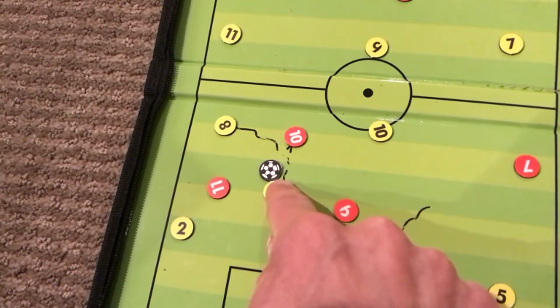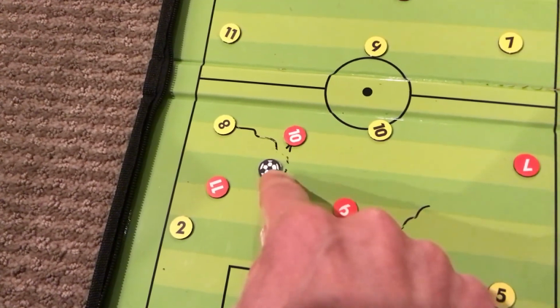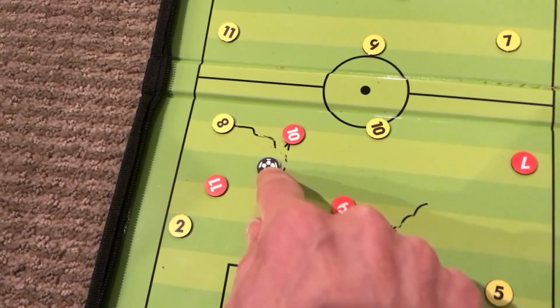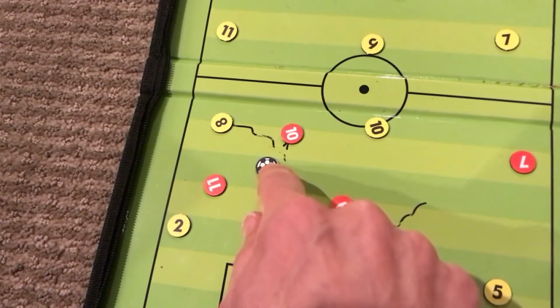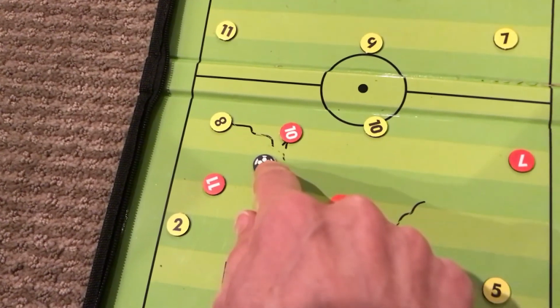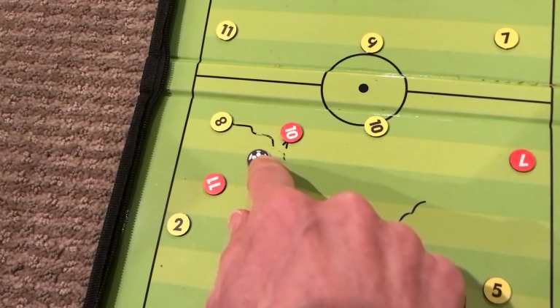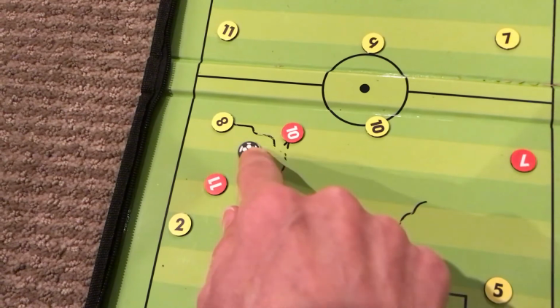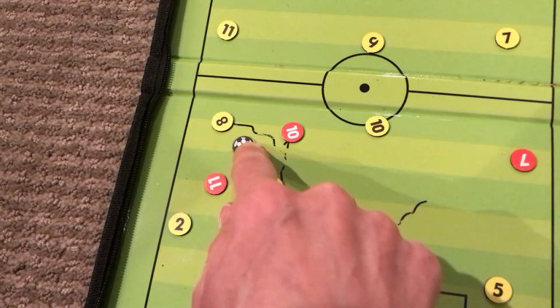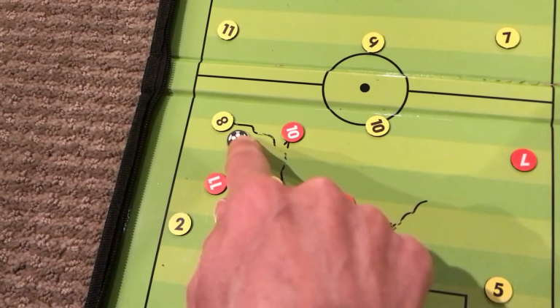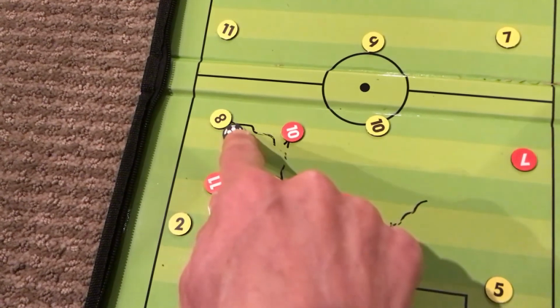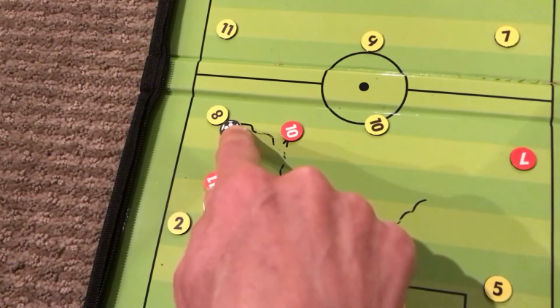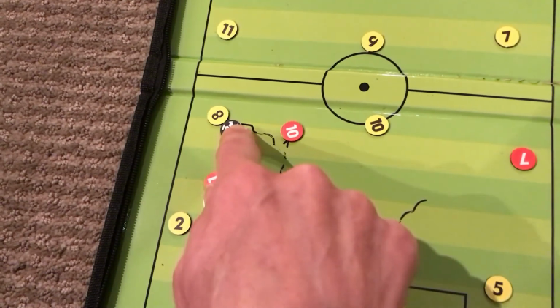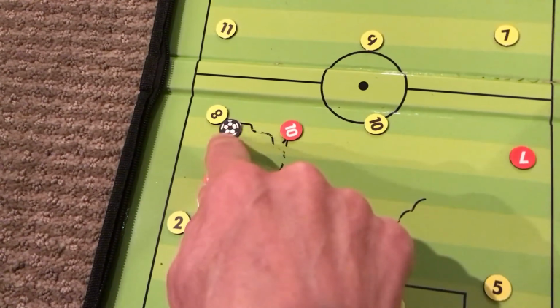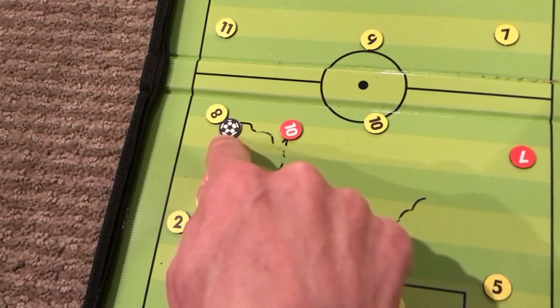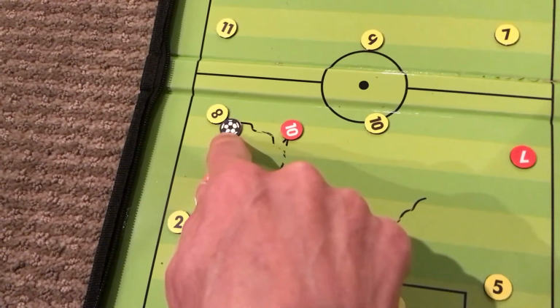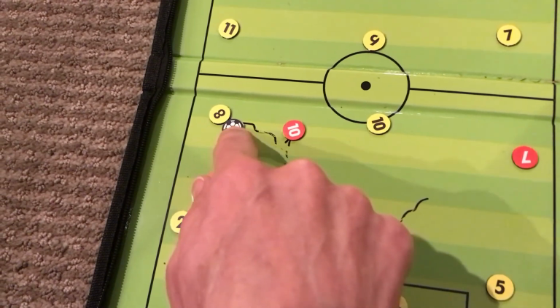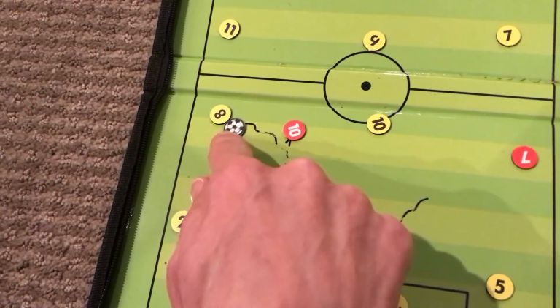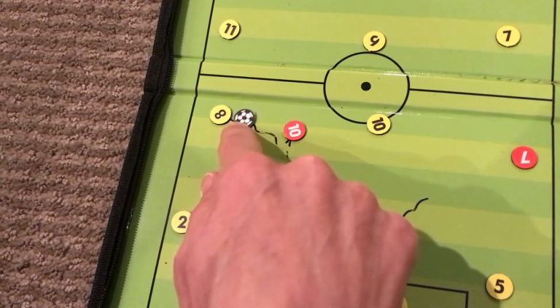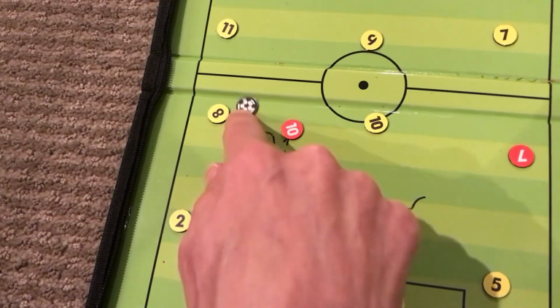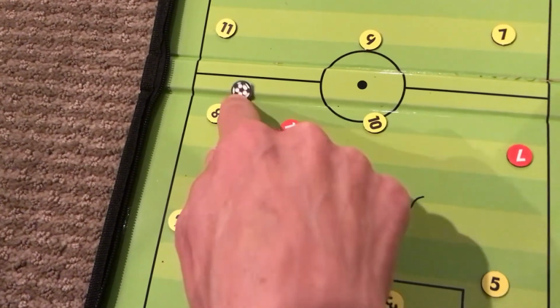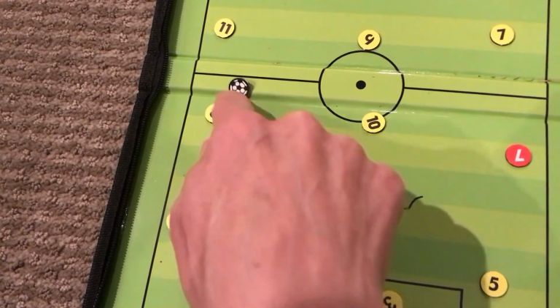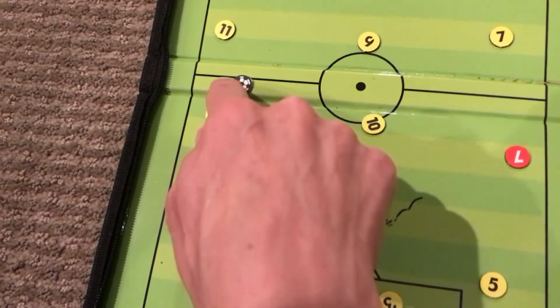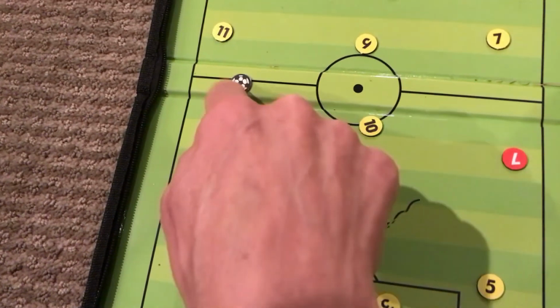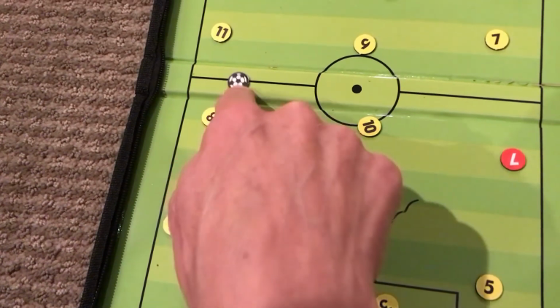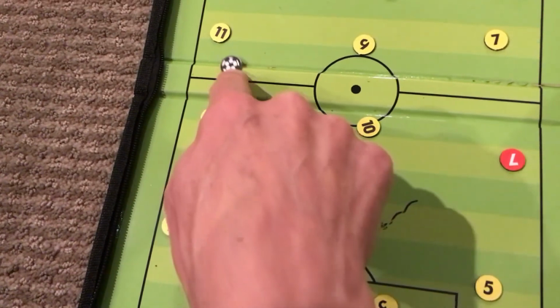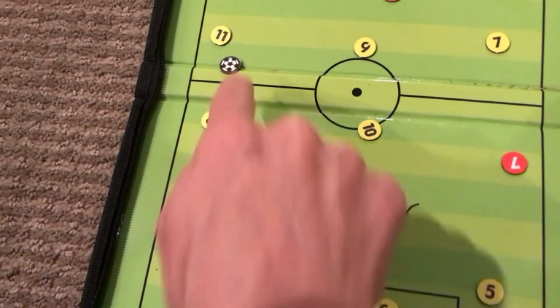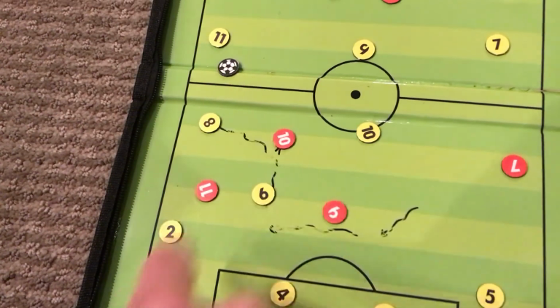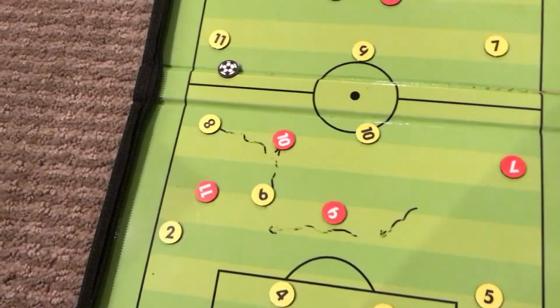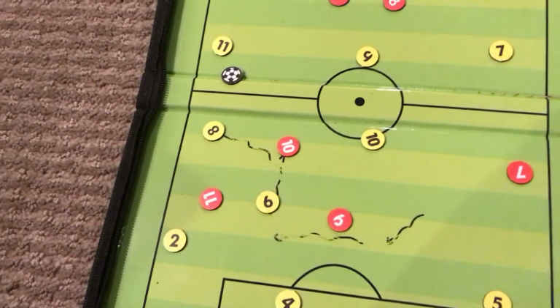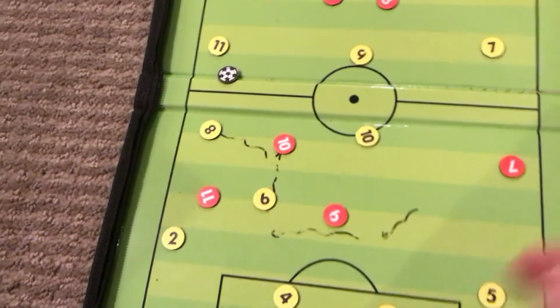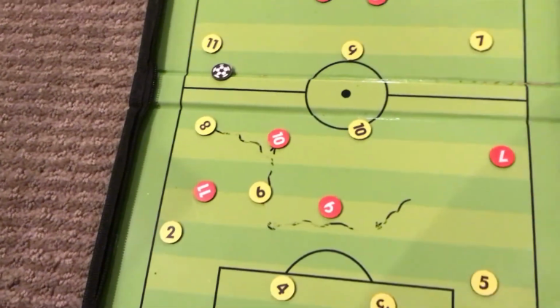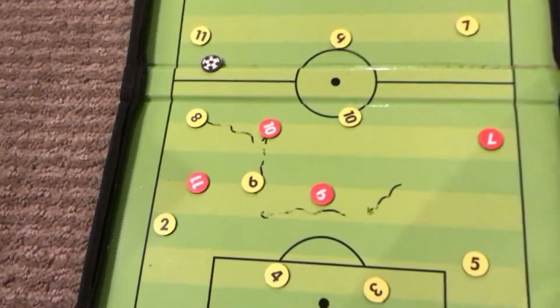Number six then has an option to play out to number eight and up the field — and out from the back.